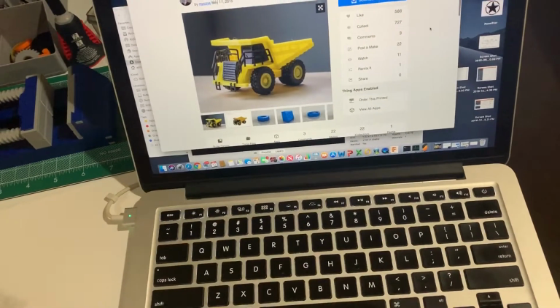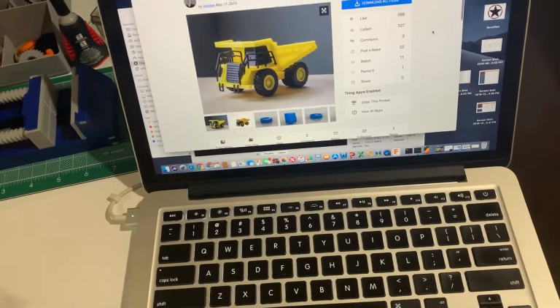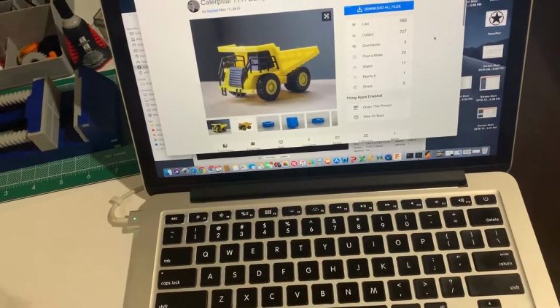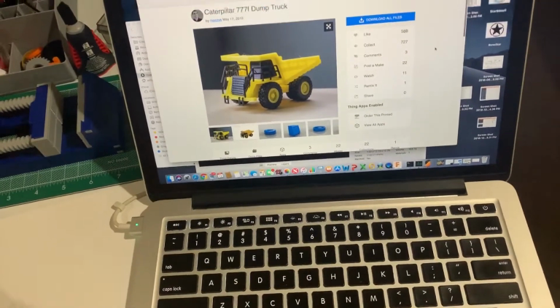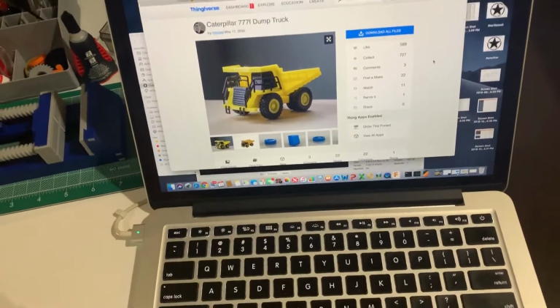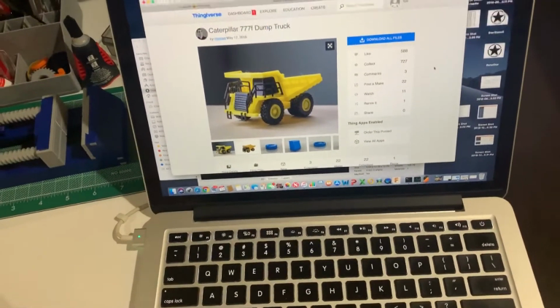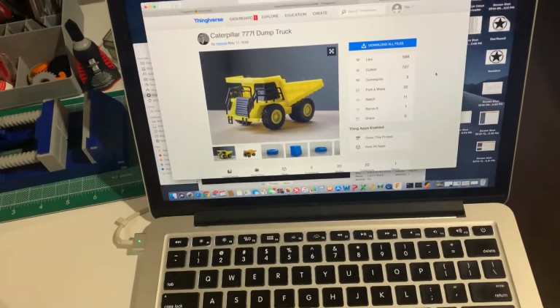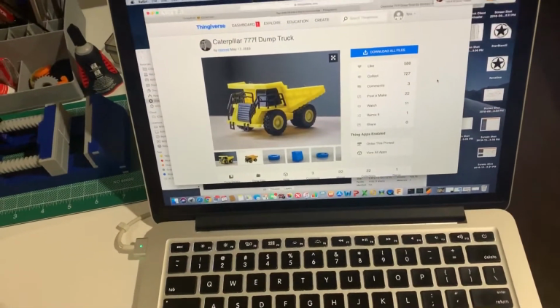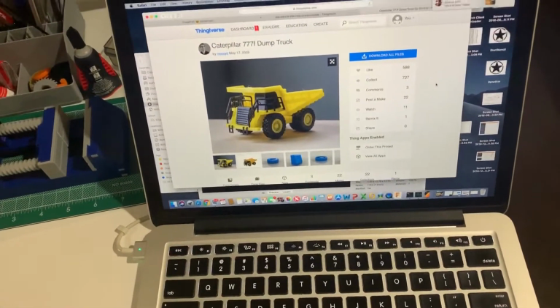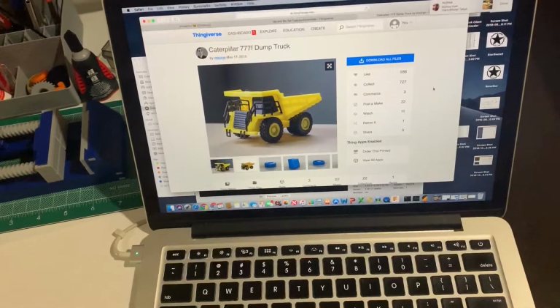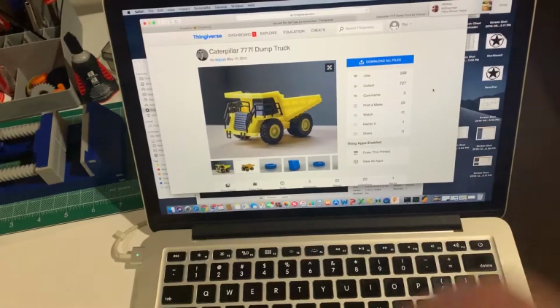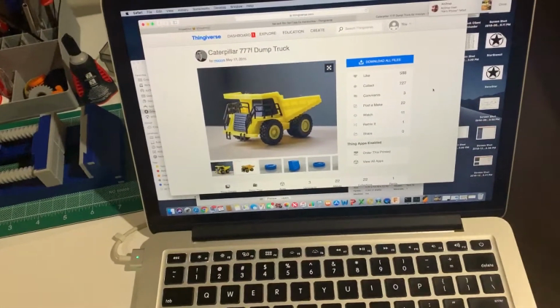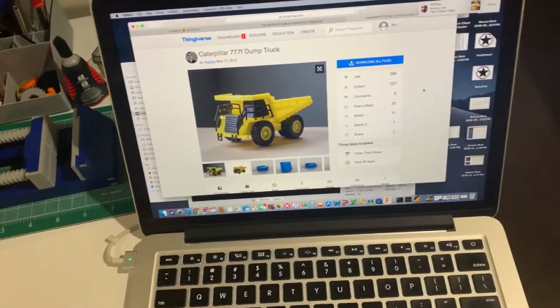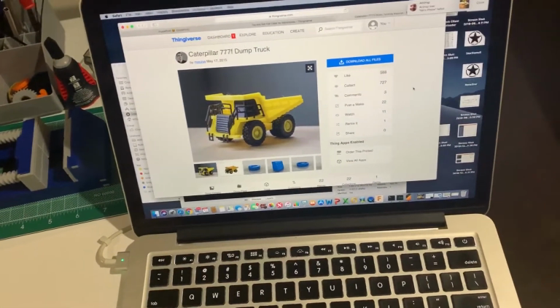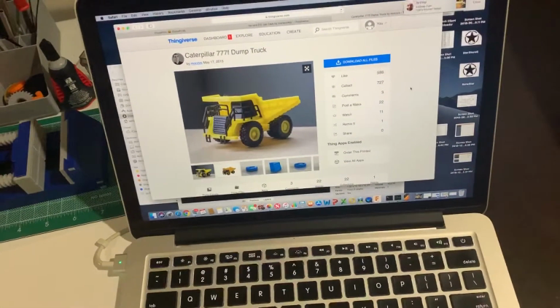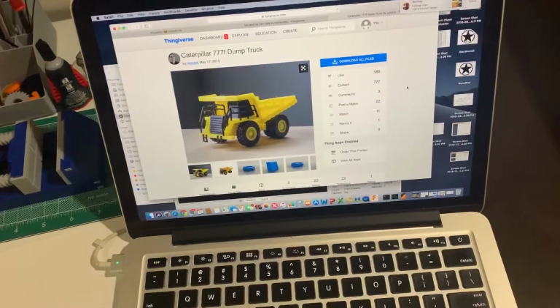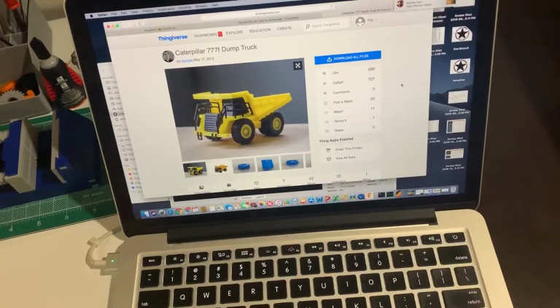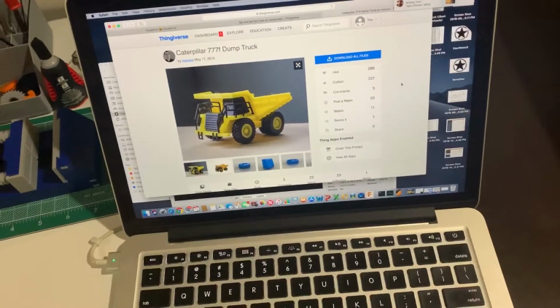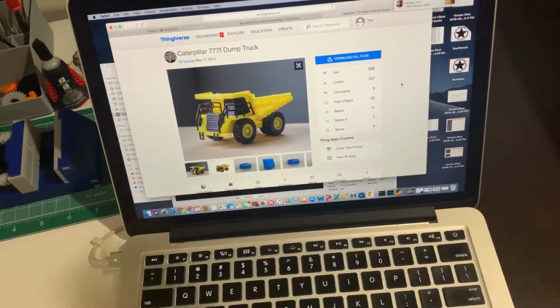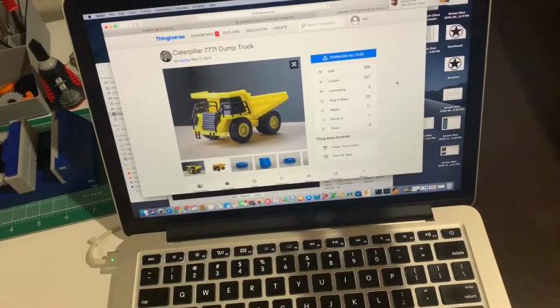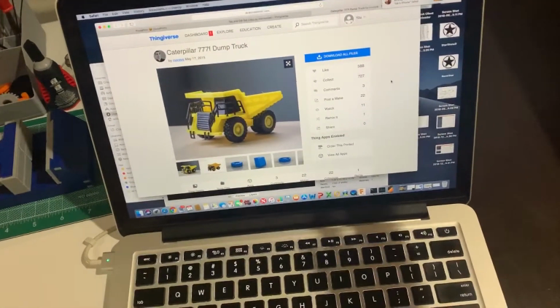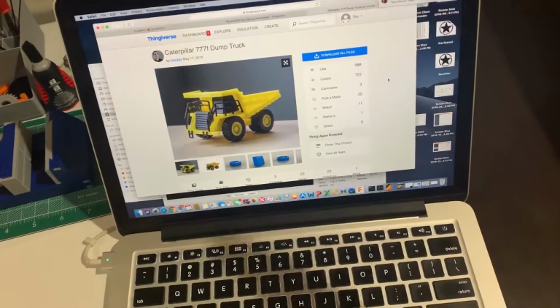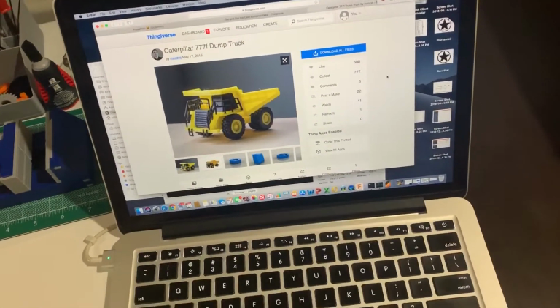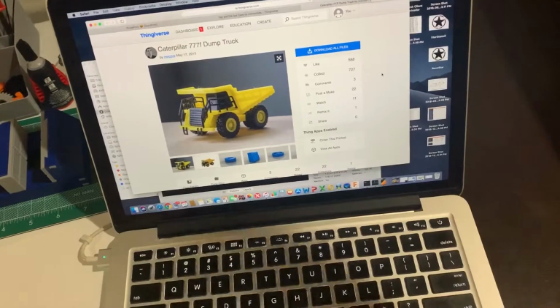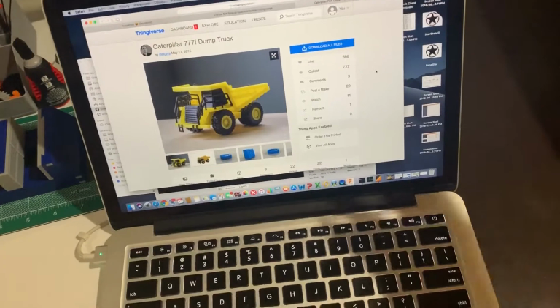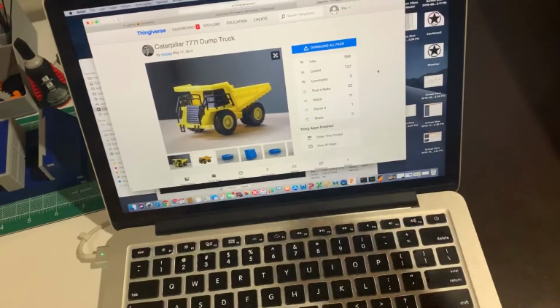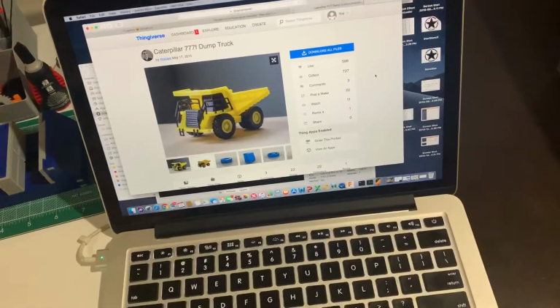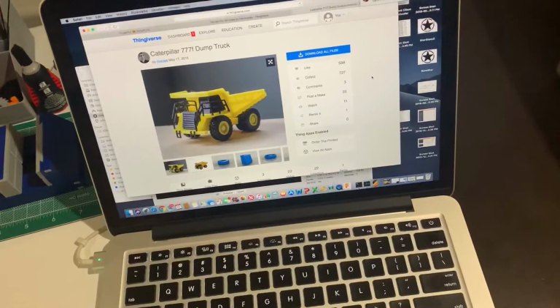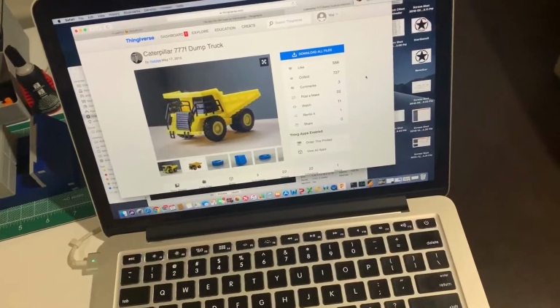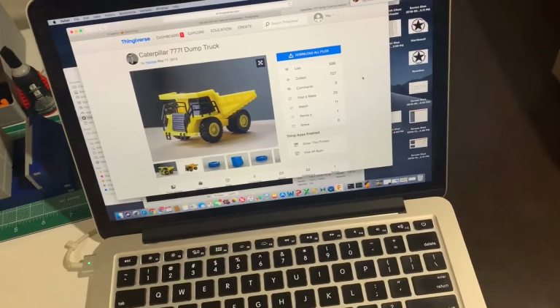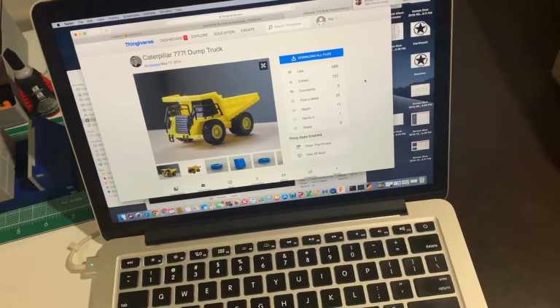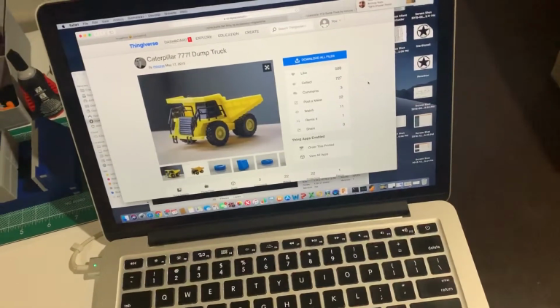It's a gift for my brother-in-law, so it's not going to be a toy for a kid or something. This is just going to sit on the shelf.